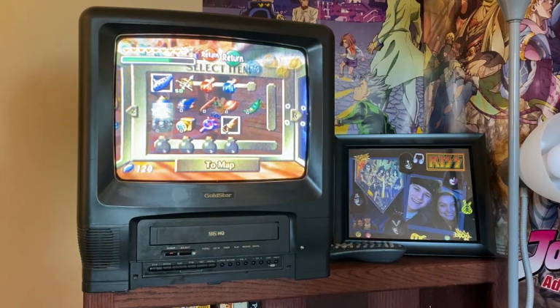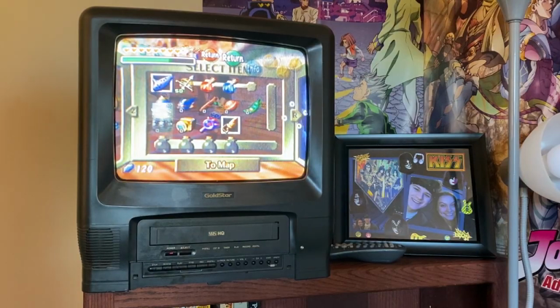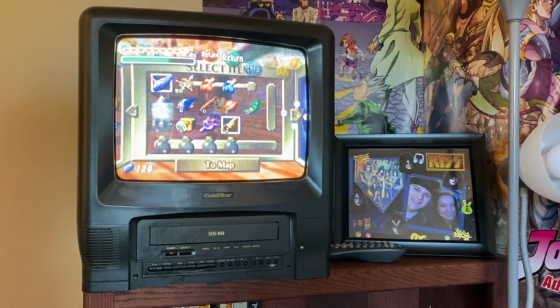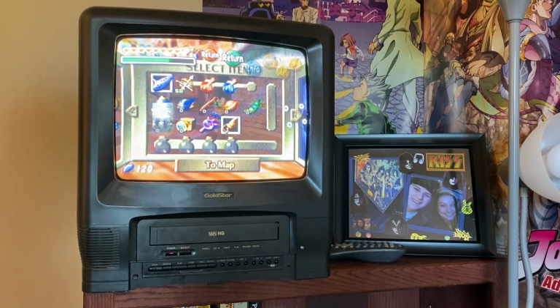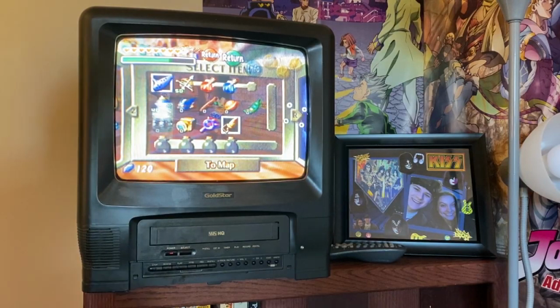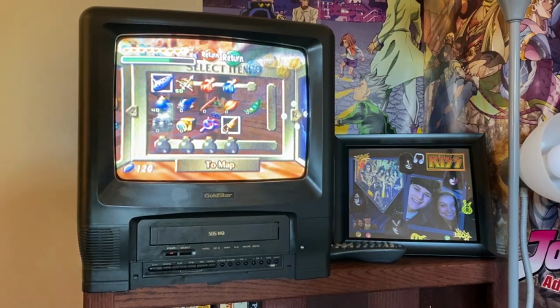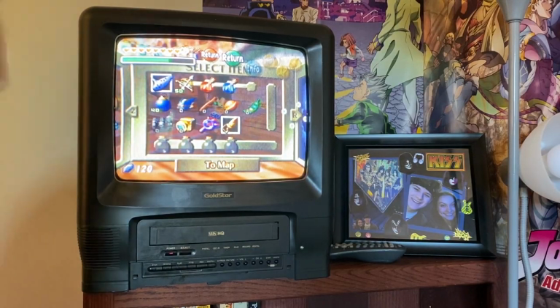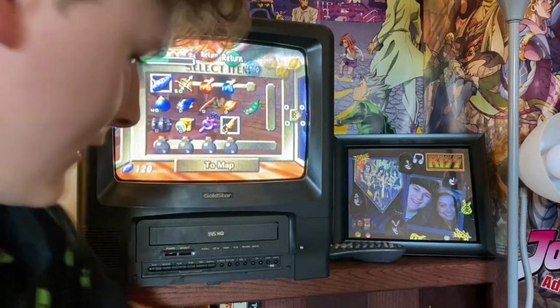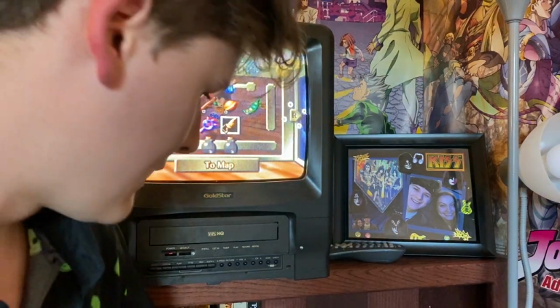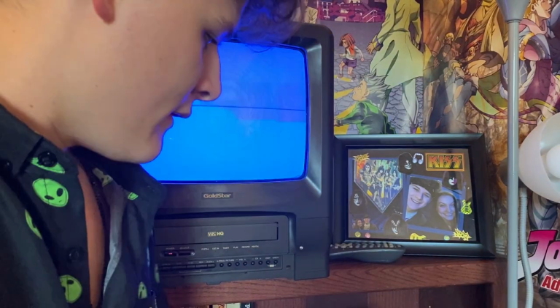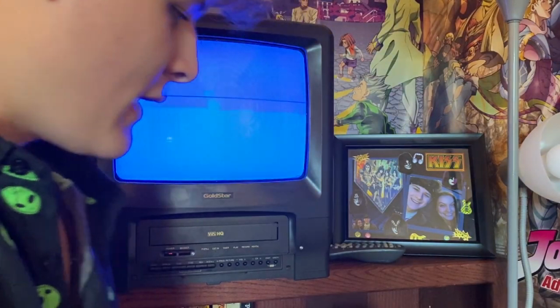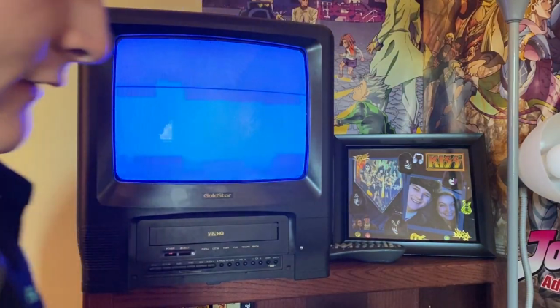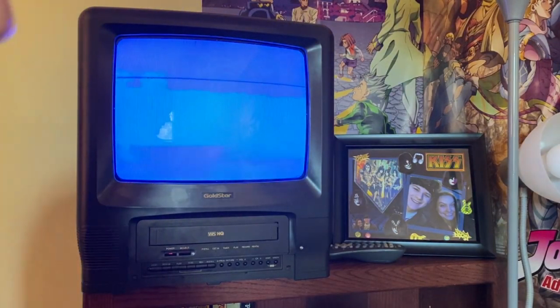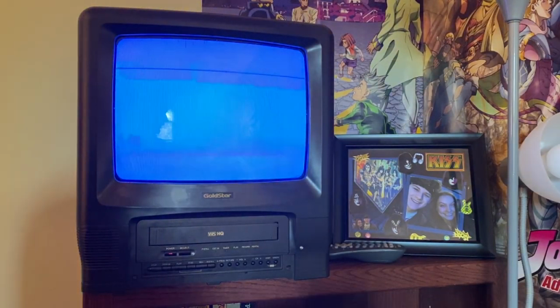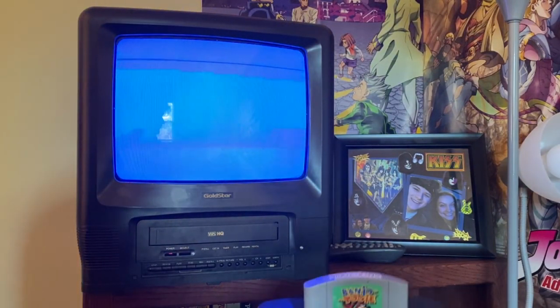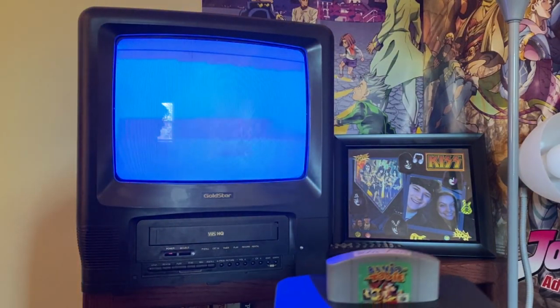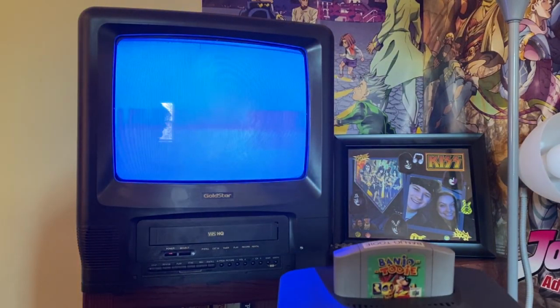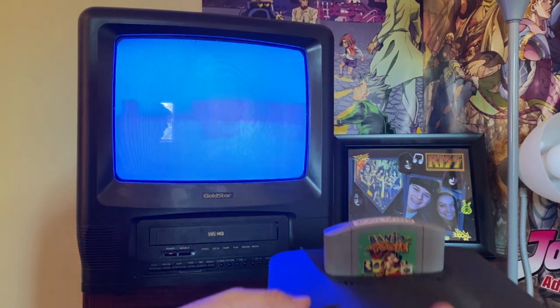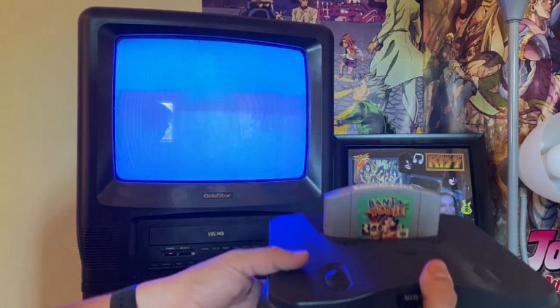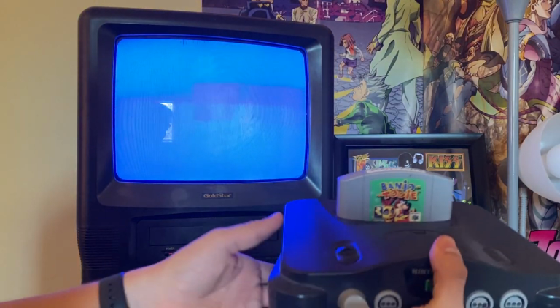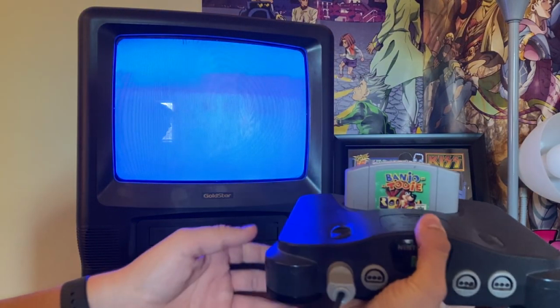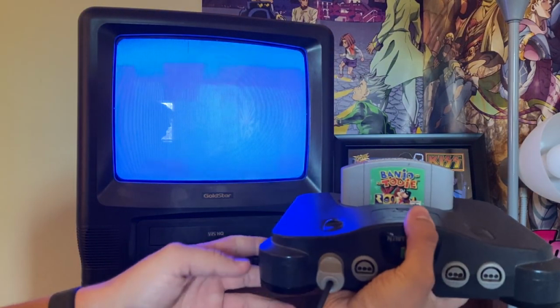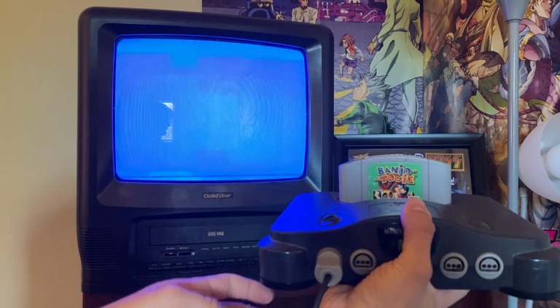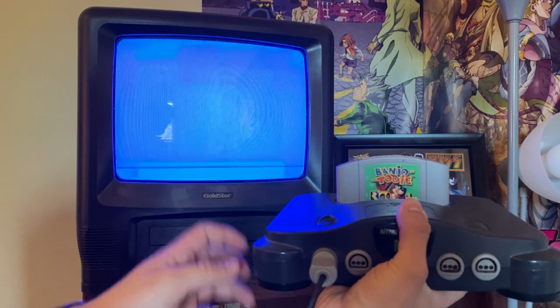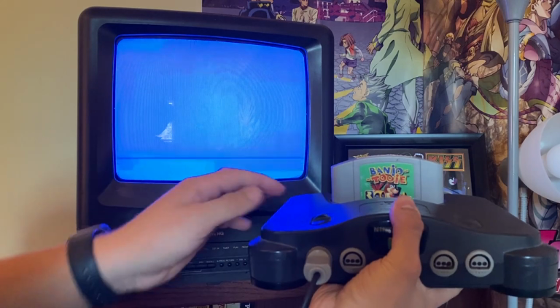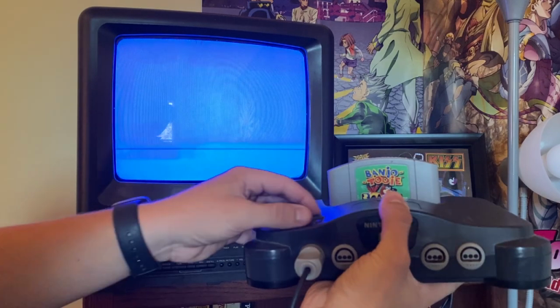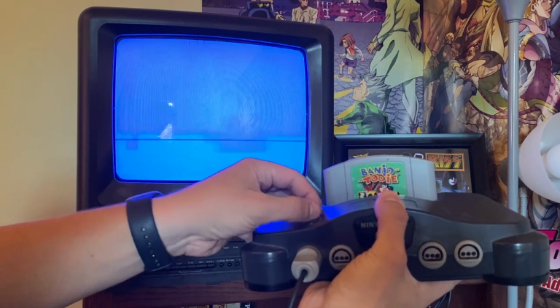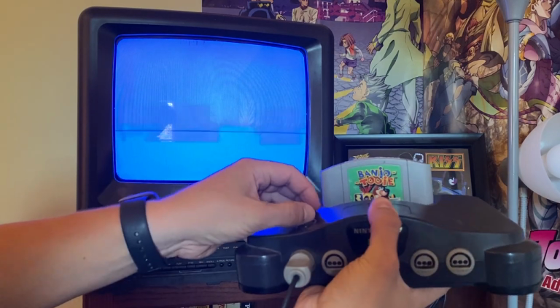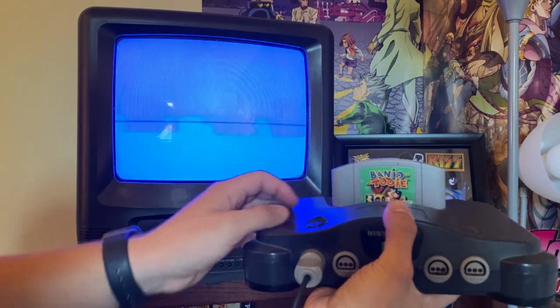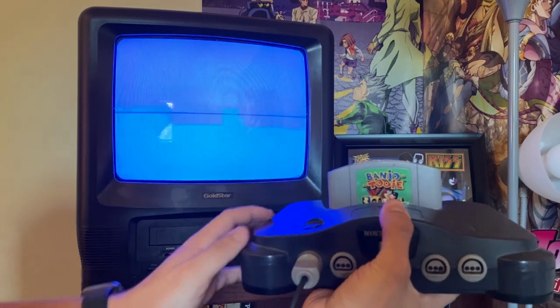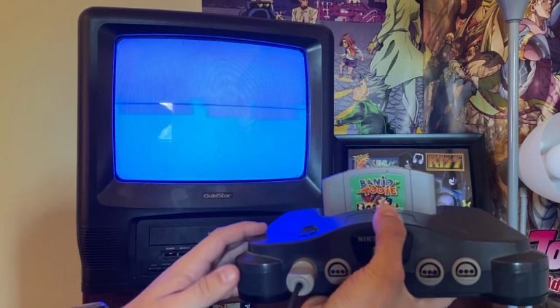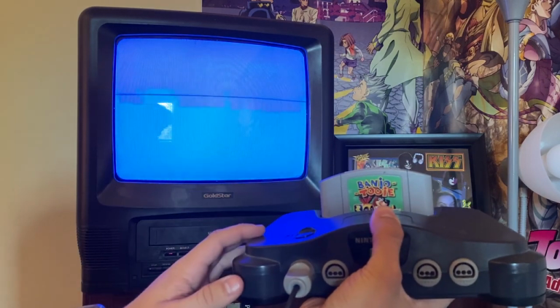Let's try another game, actually, while we're at it. If you guys want to see how to play the Nintendo 64, it goes a little something like this.